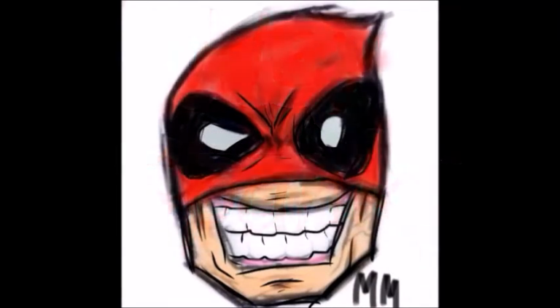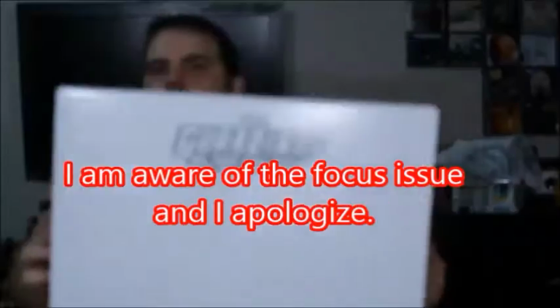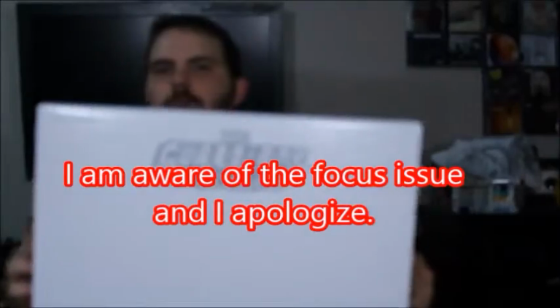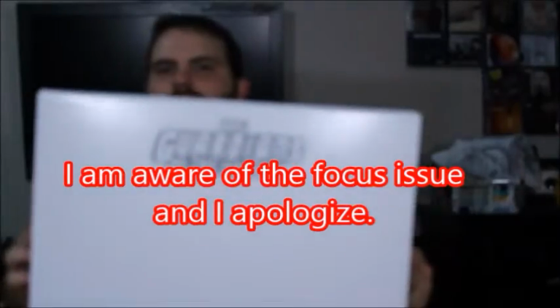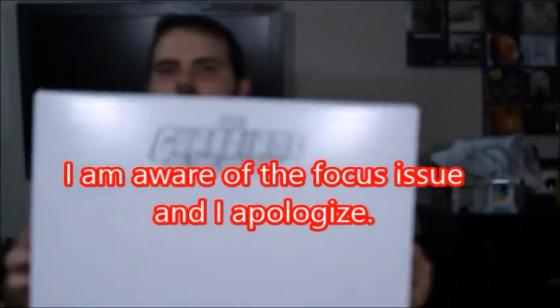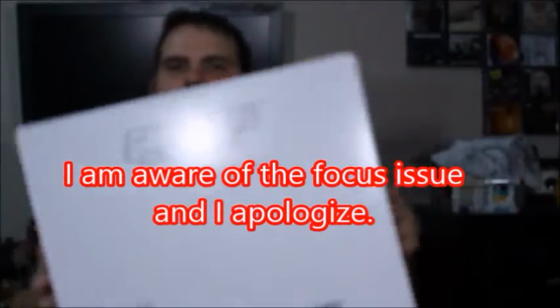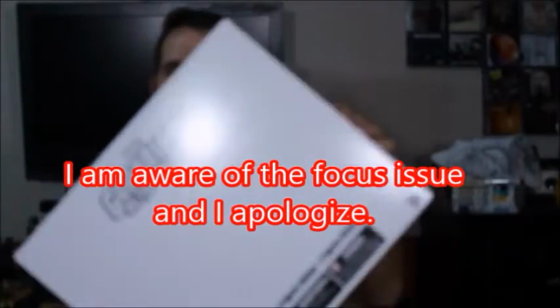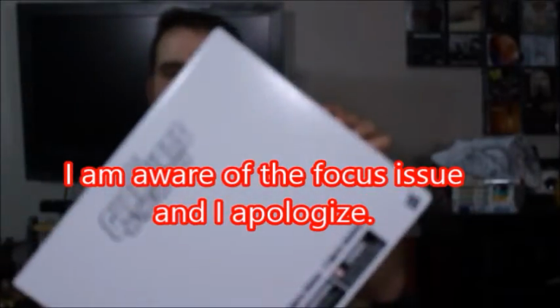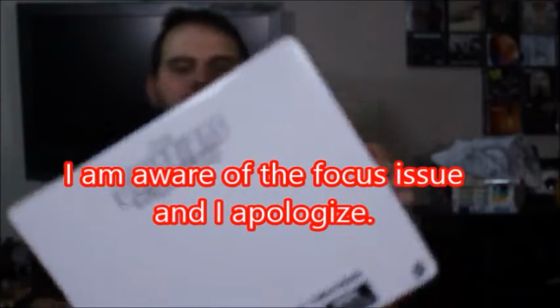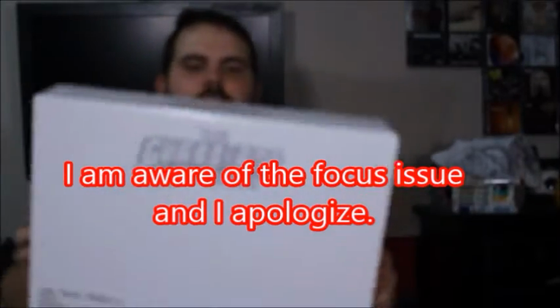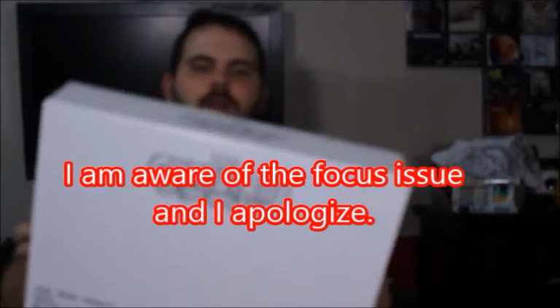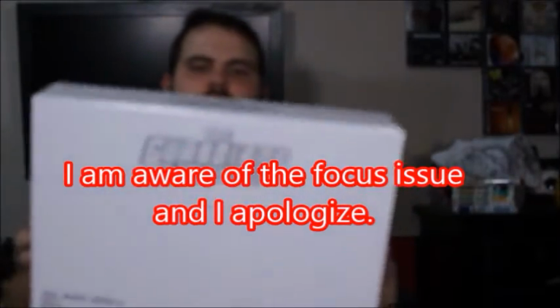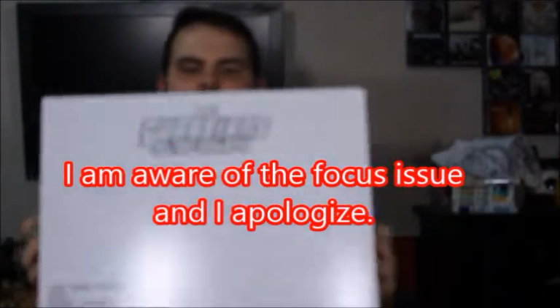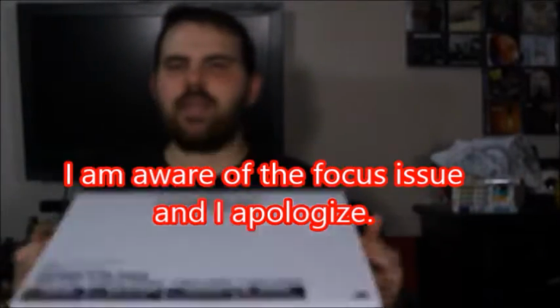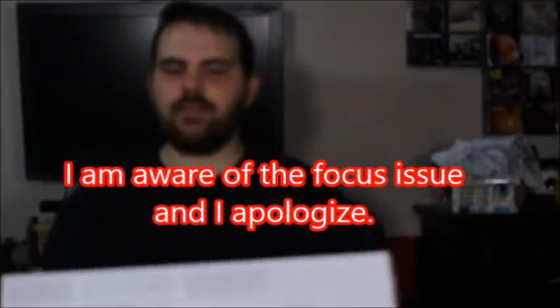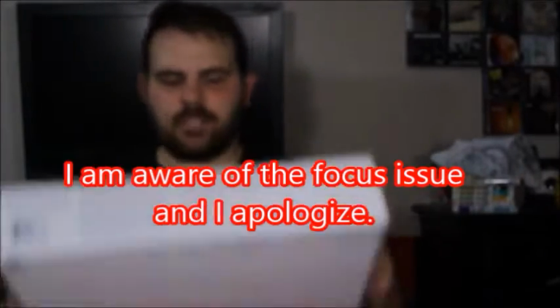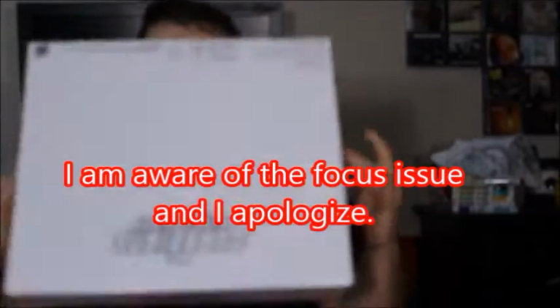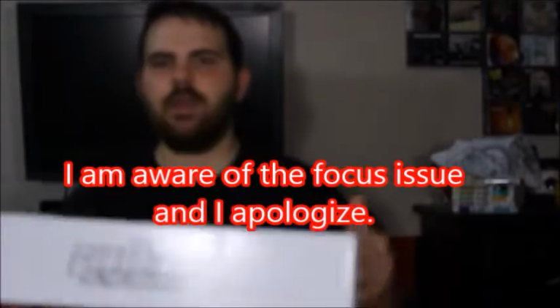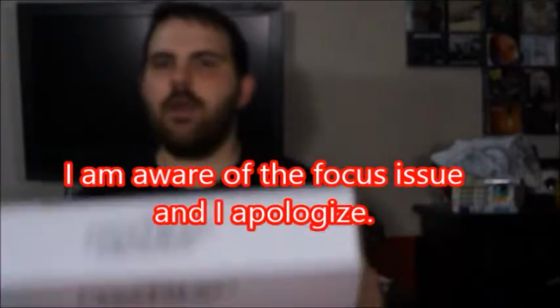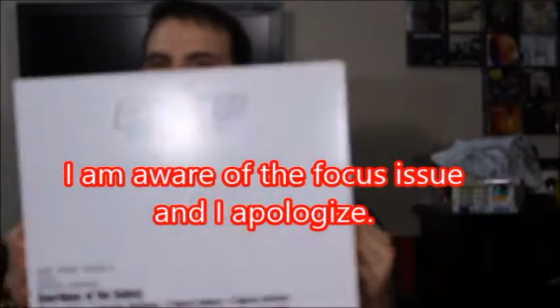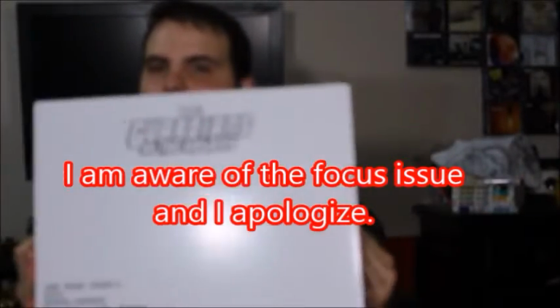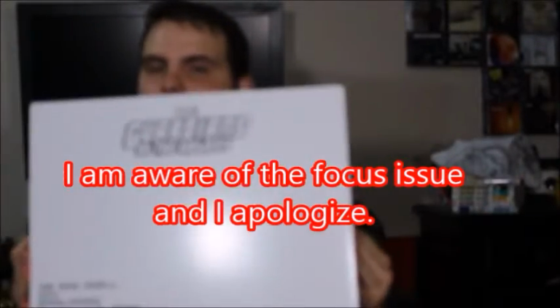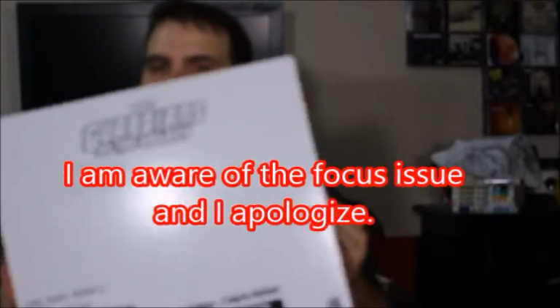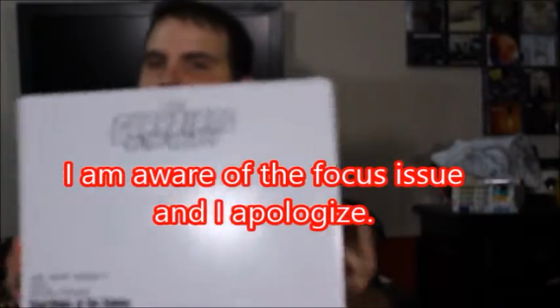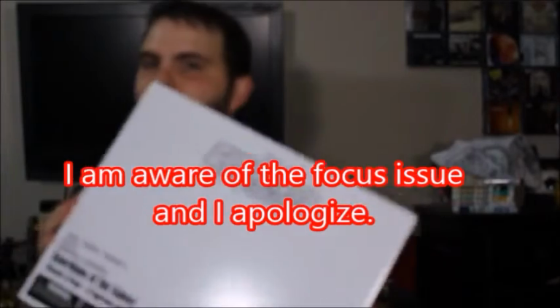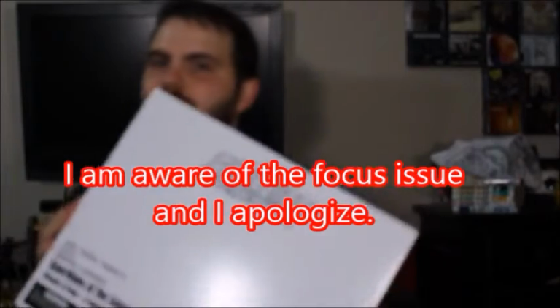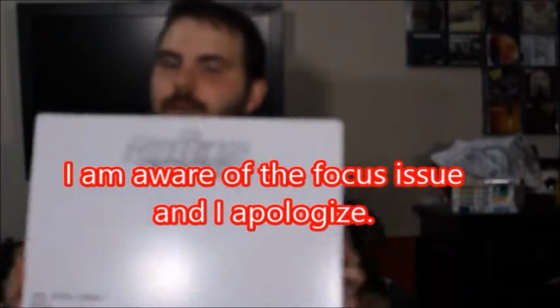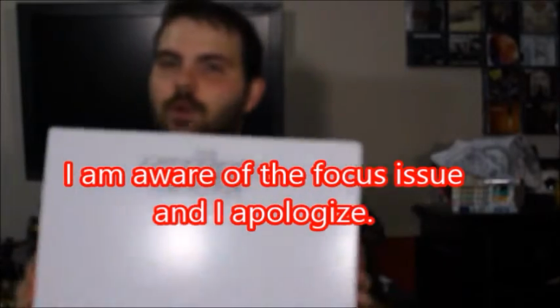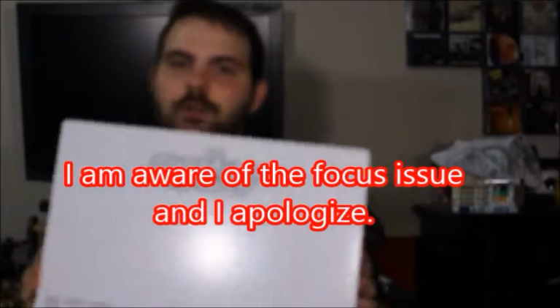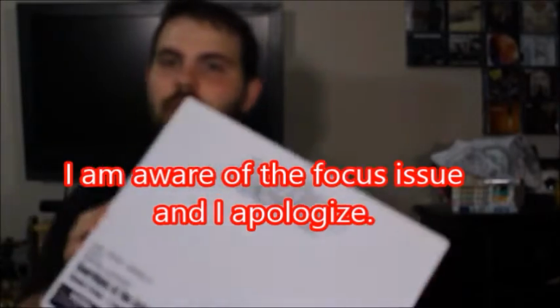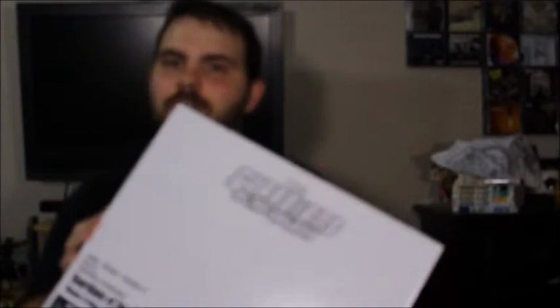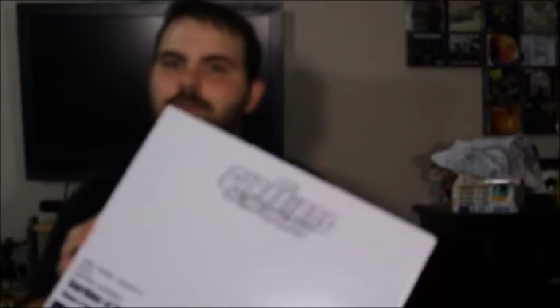Hey, what's good viewers? Today I've got the Guardians of the Galaxy by BoxIt. It was an Entertainment Earth exclusive.